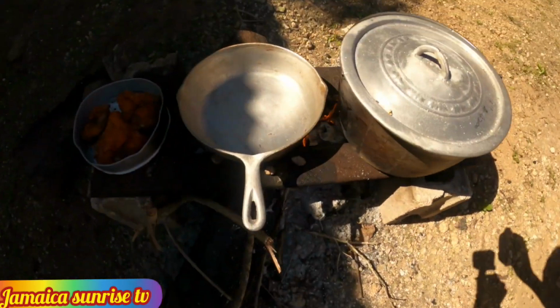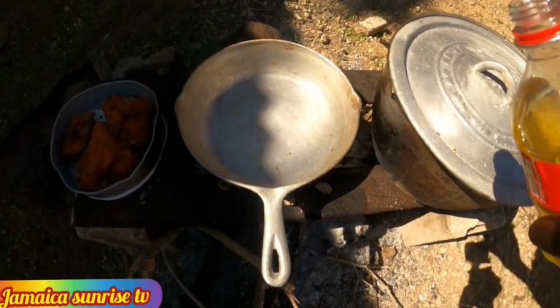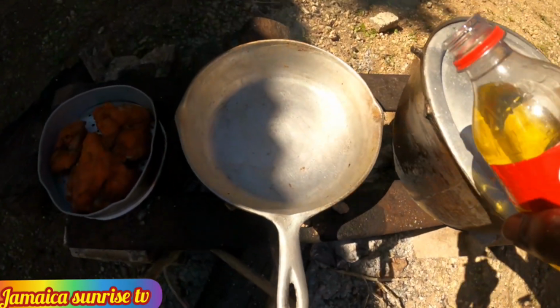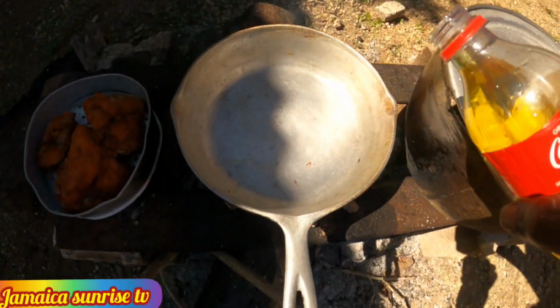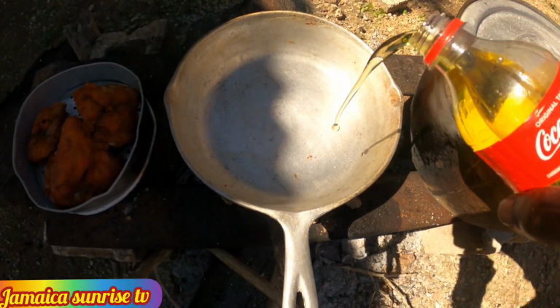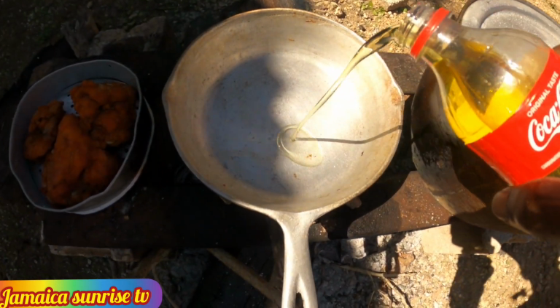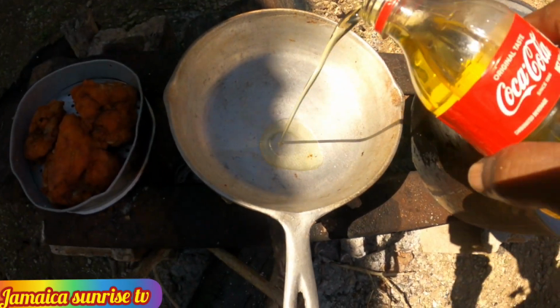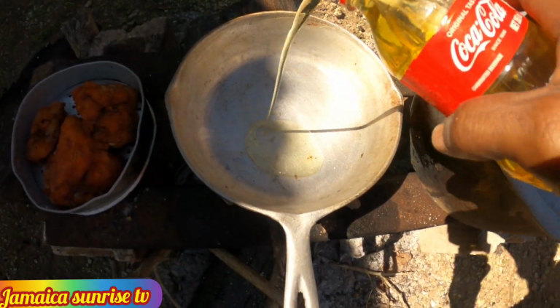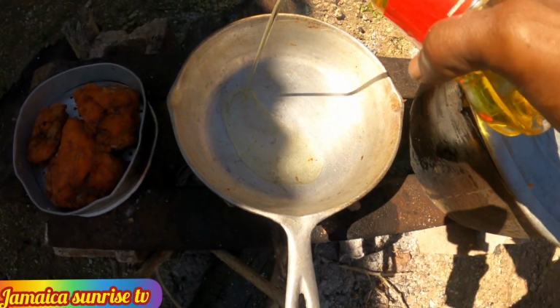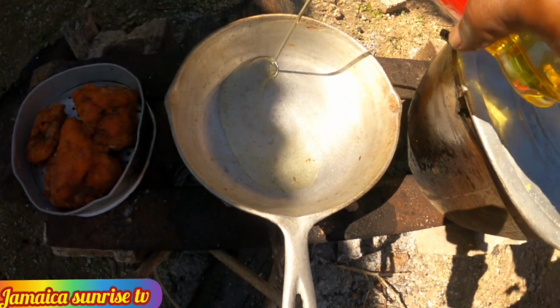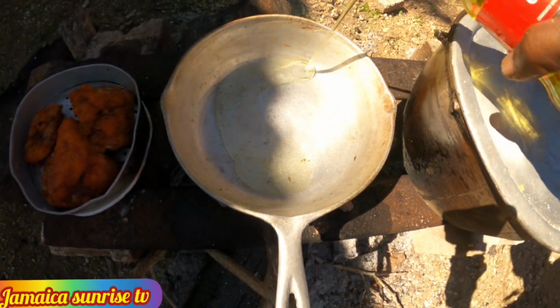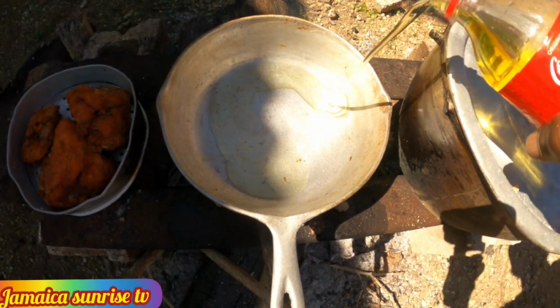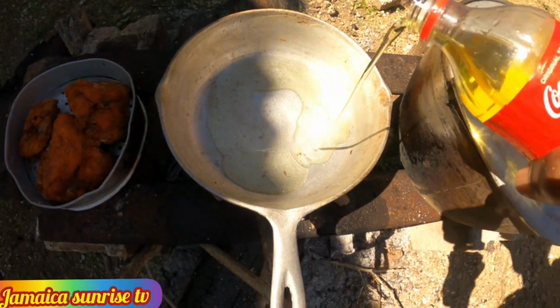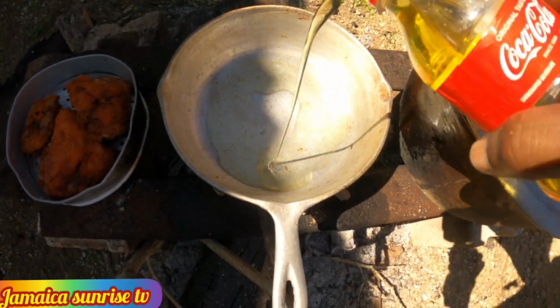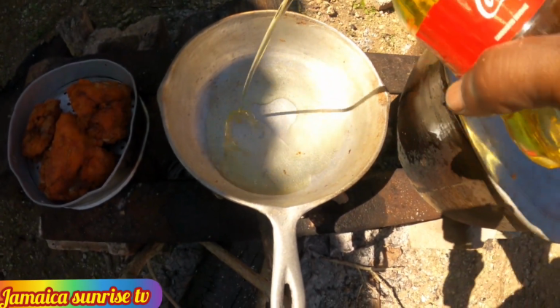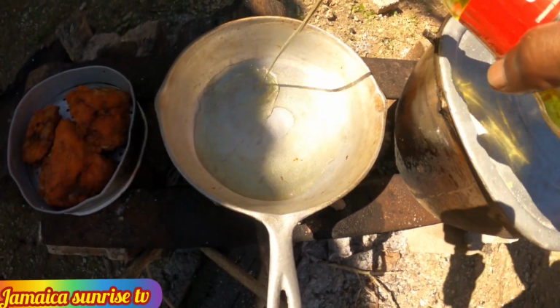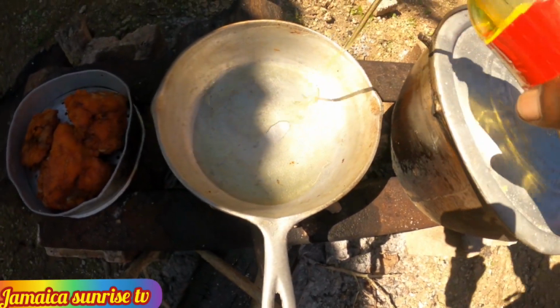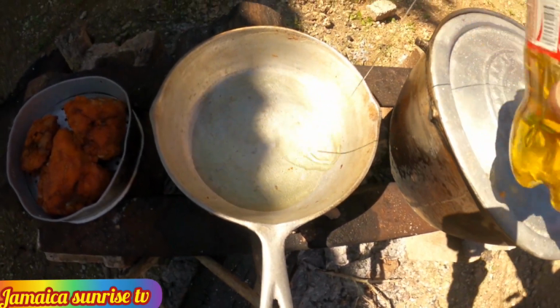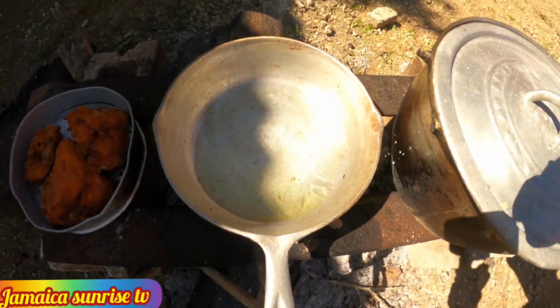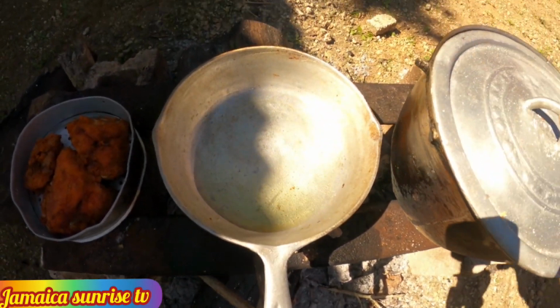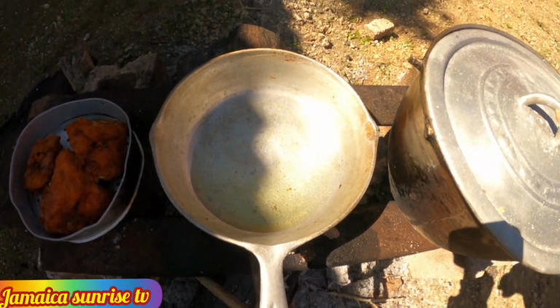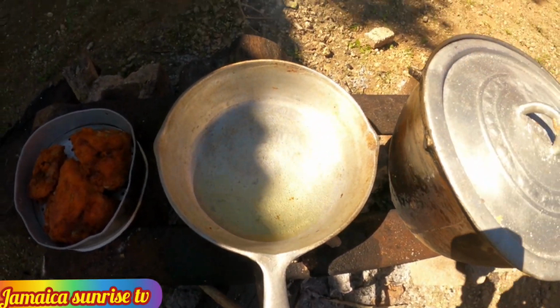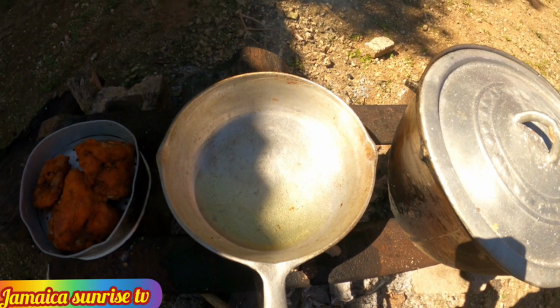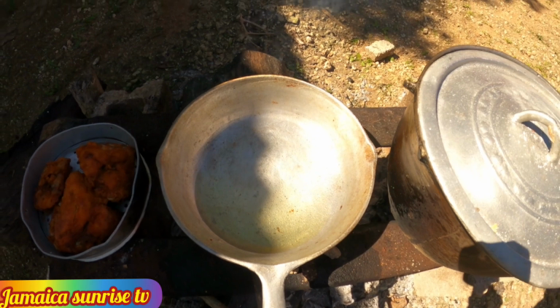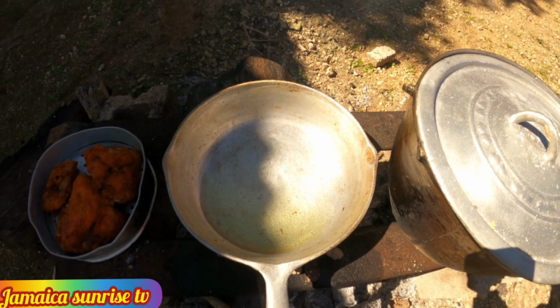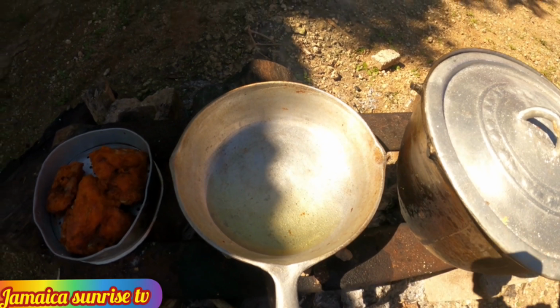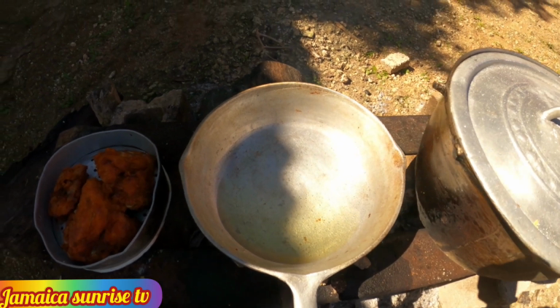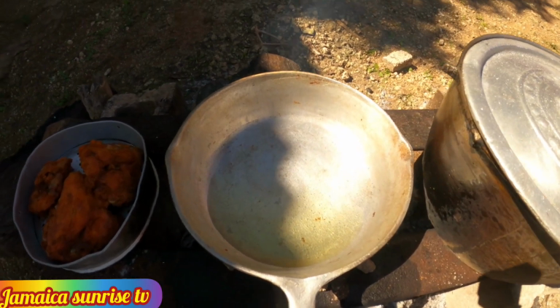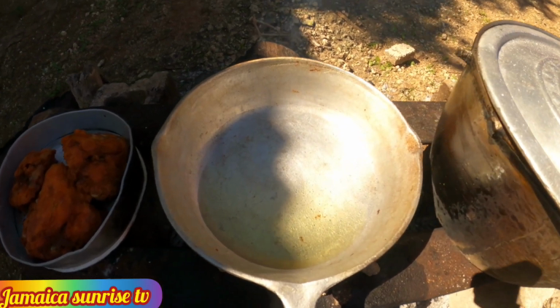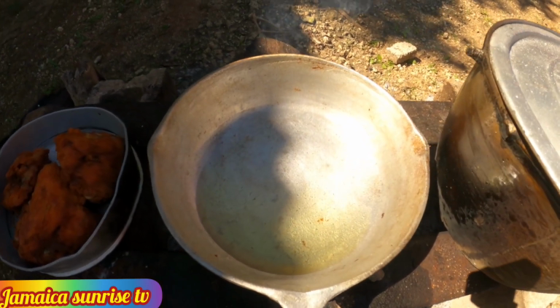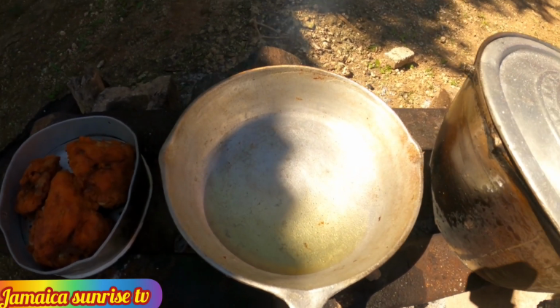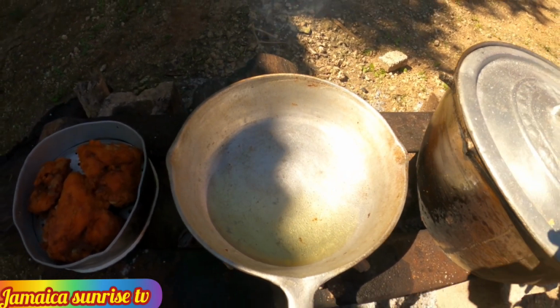I'm gonna make some gravy. Remove this and come with a fresh pot to make some gravy. Now I'm cutting them up — this is my onion, garlic, skellion, thyme, and pepper. This is what I'm going to use to make my natural gravy. I'm just going to put a little oil in the pot — not too much, just a little.